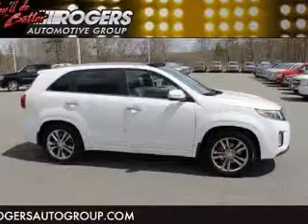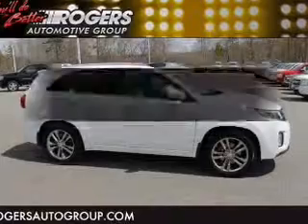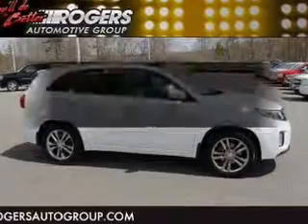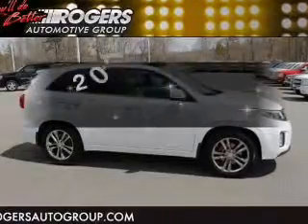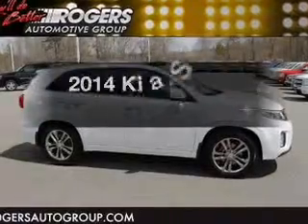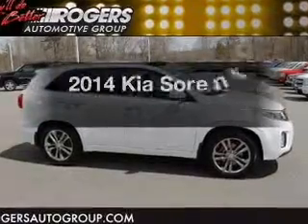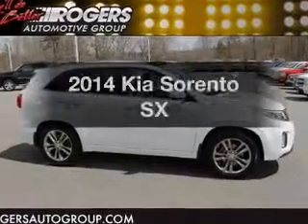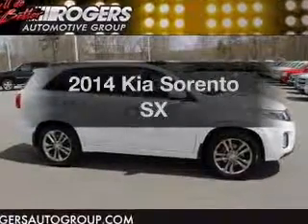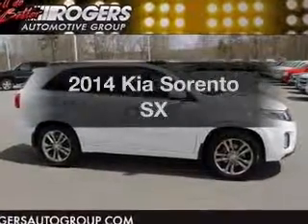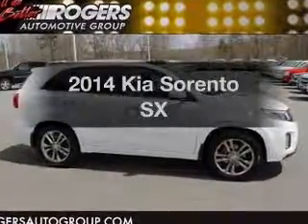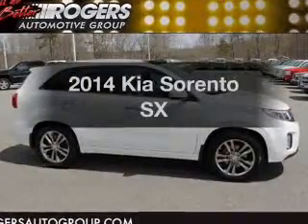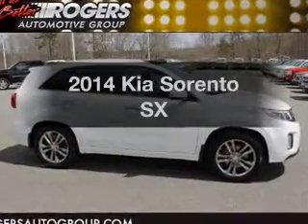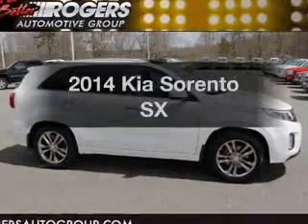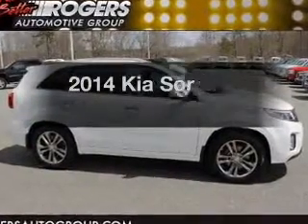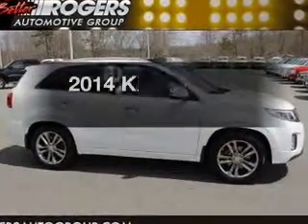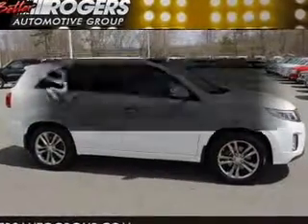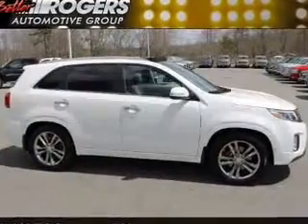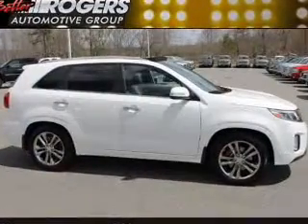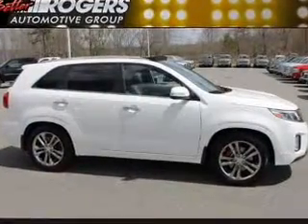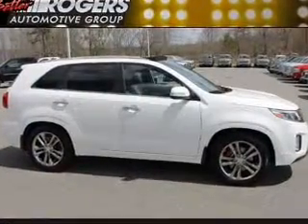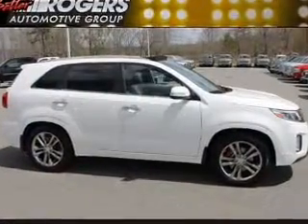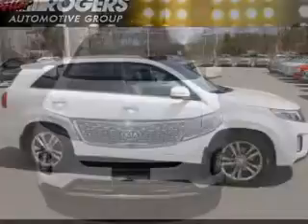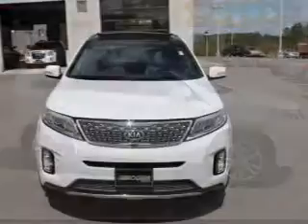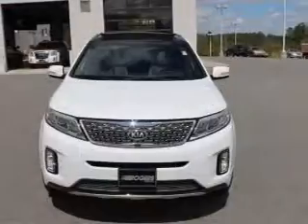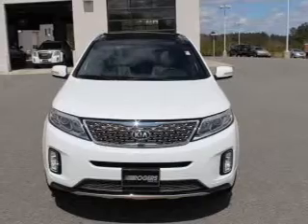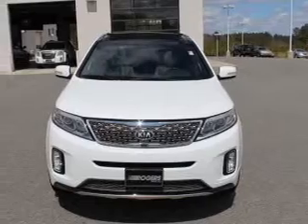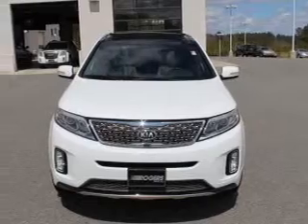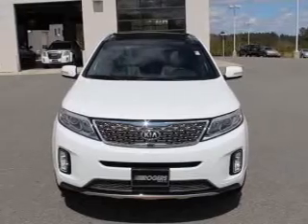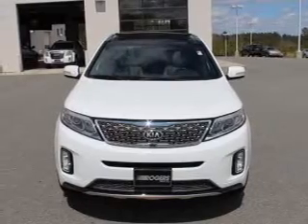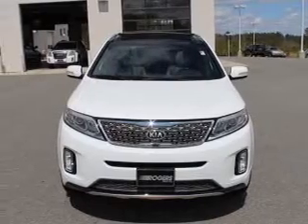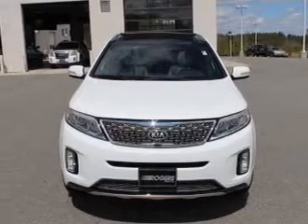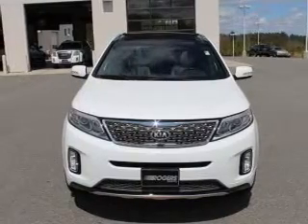Check out this 2014 Kia Sorento. Travel the roads in style and comfort in this great vehicle.